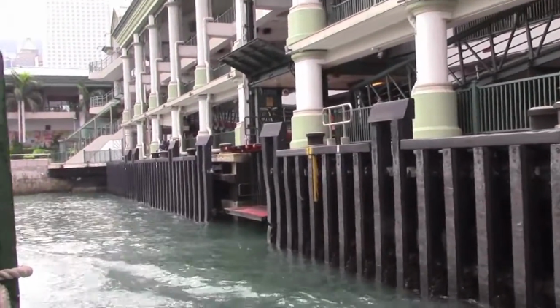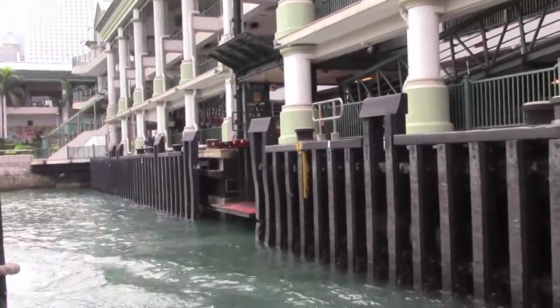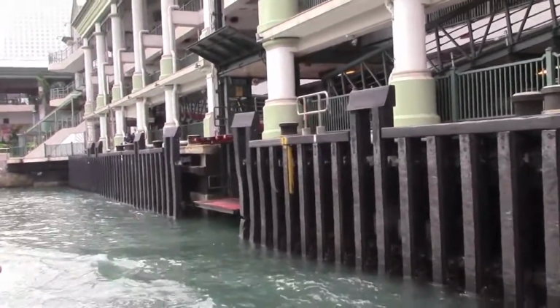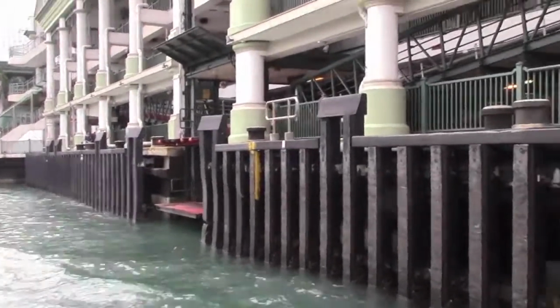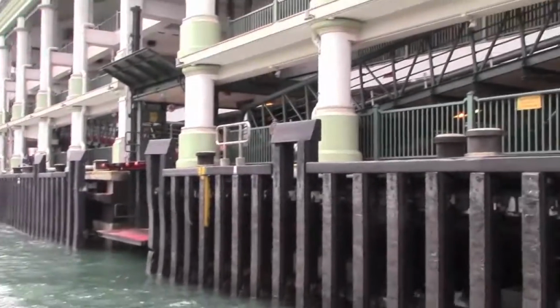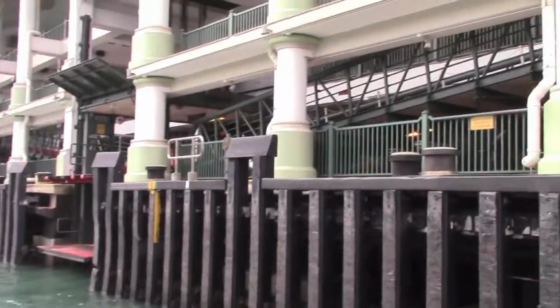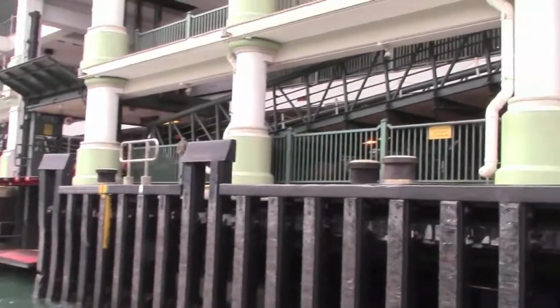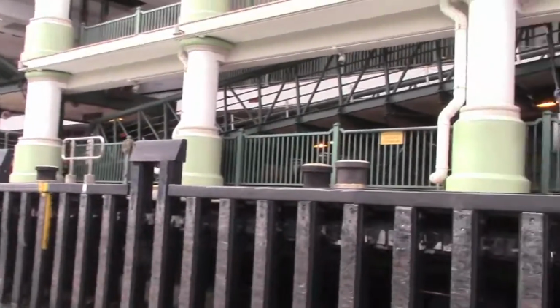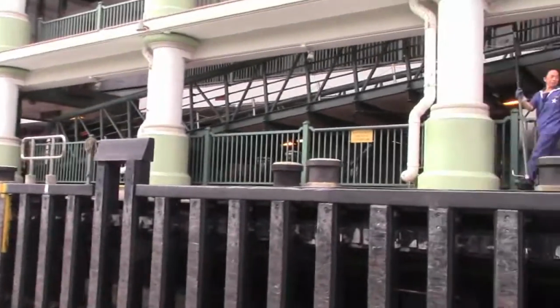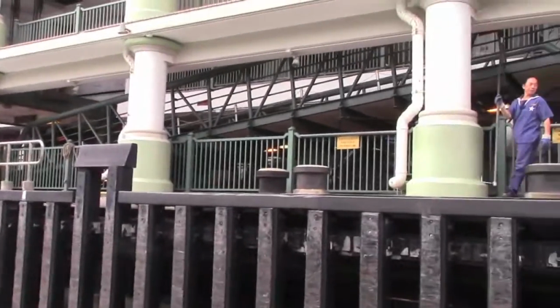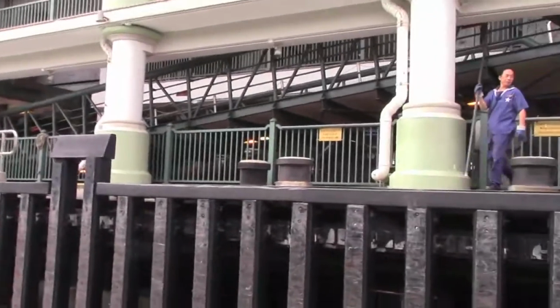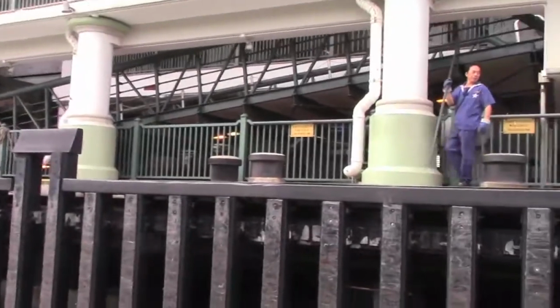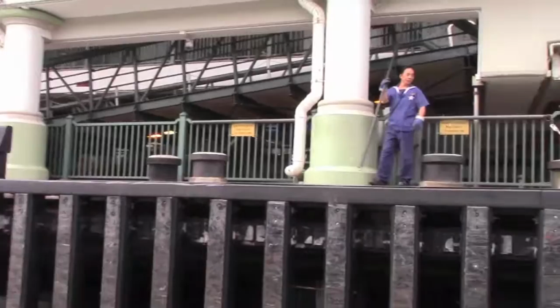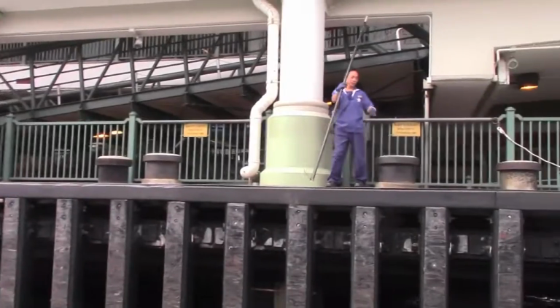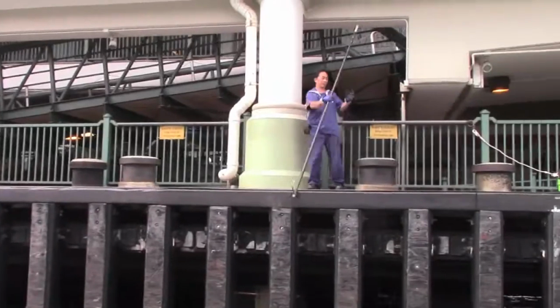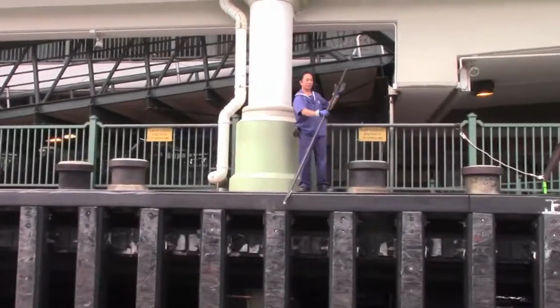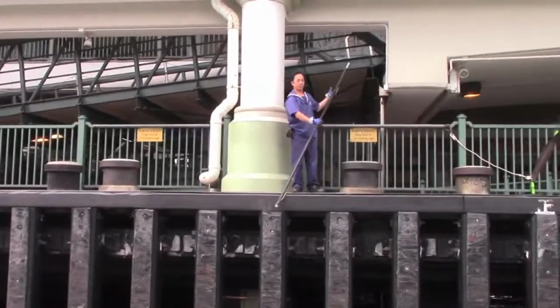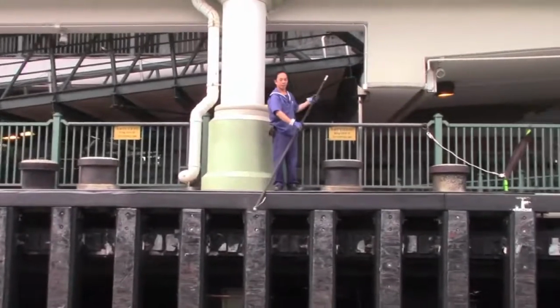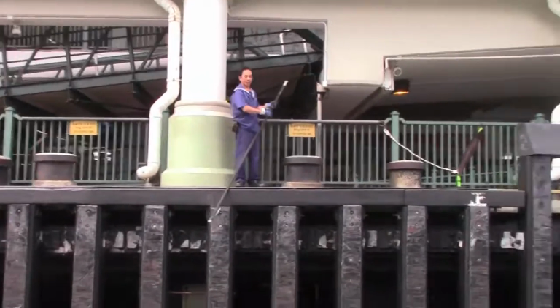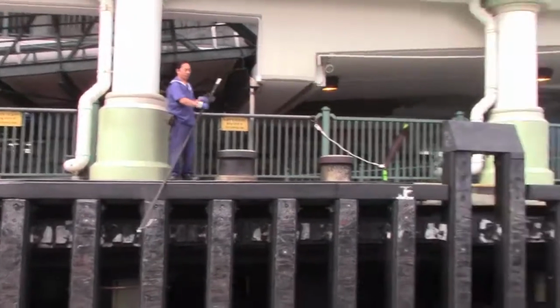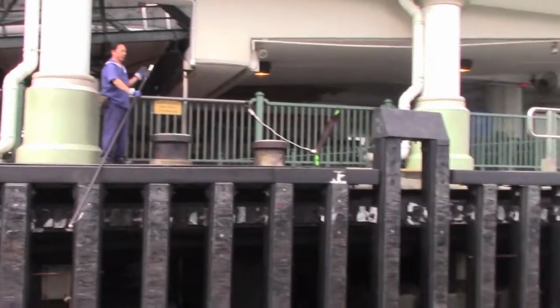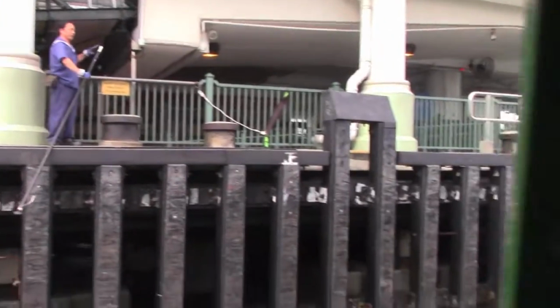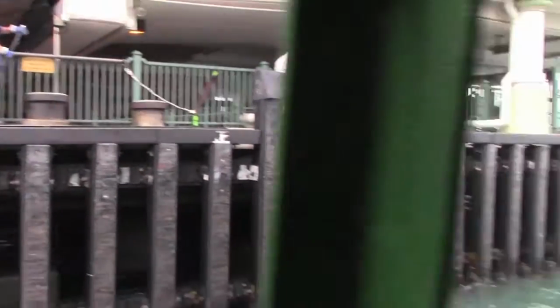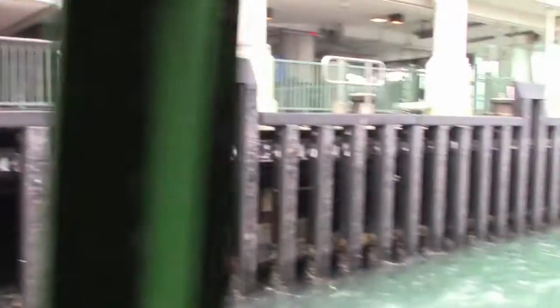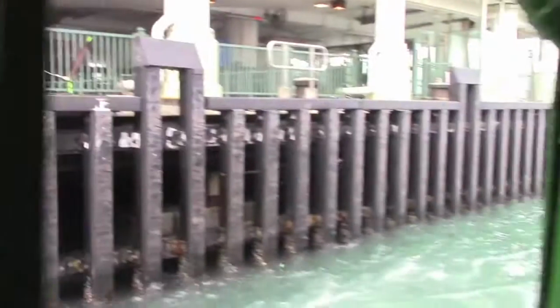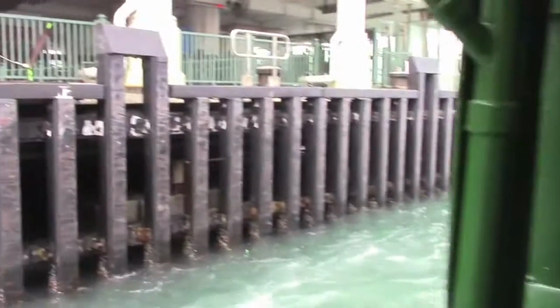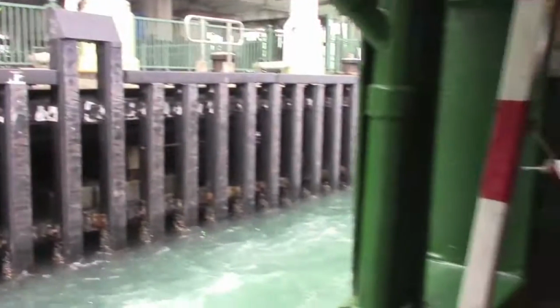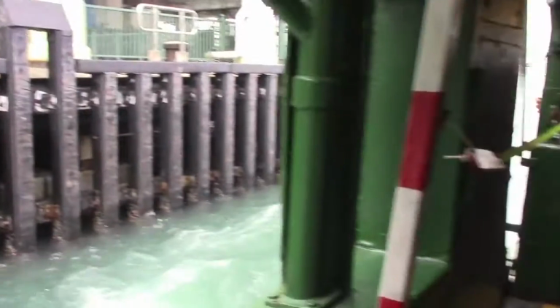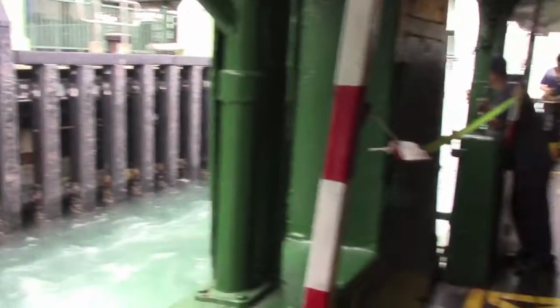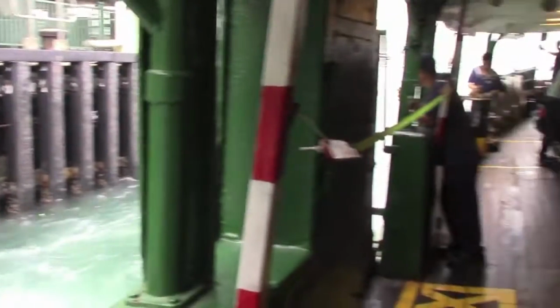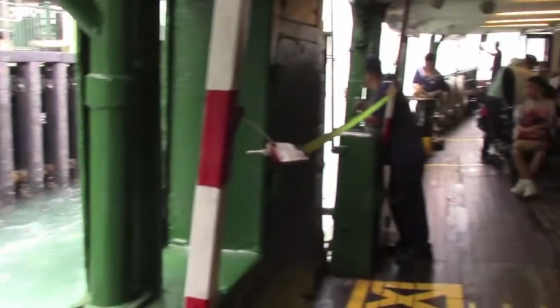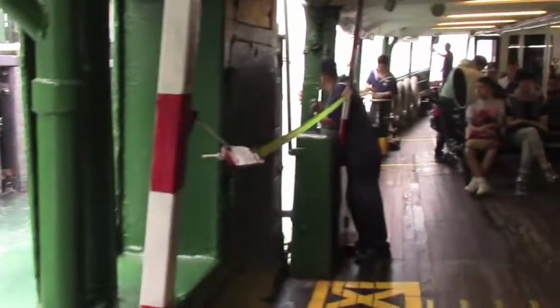You've got to admit, these are great shots of the ferry making its landing.